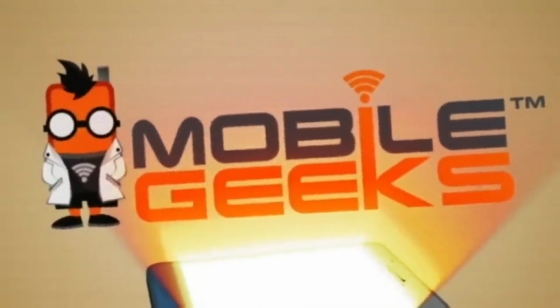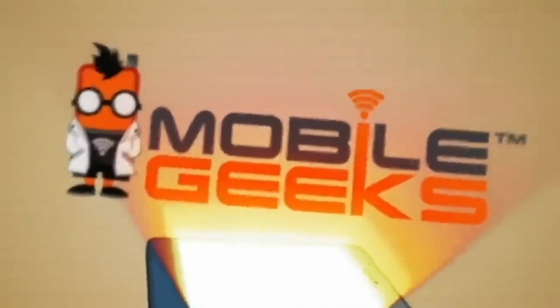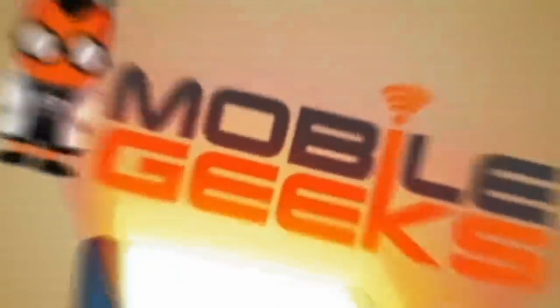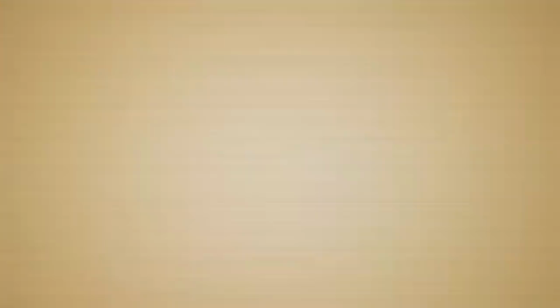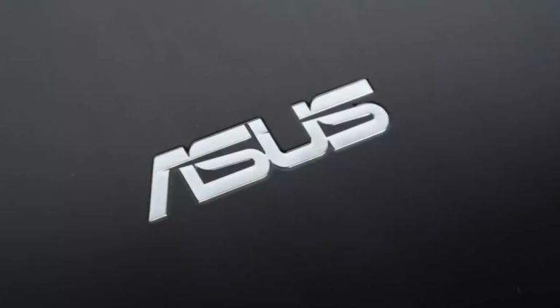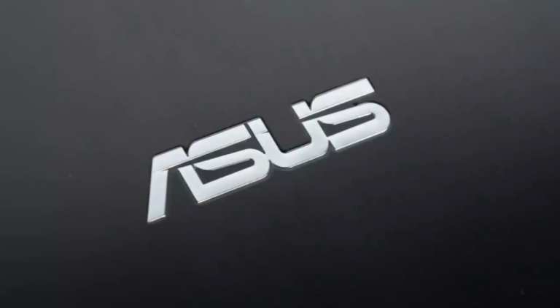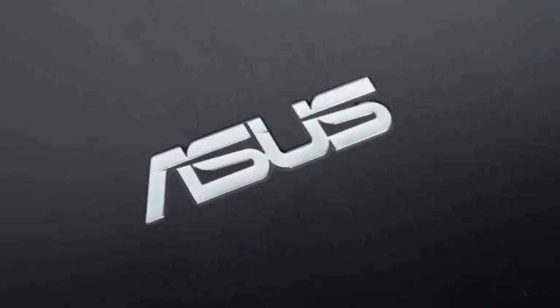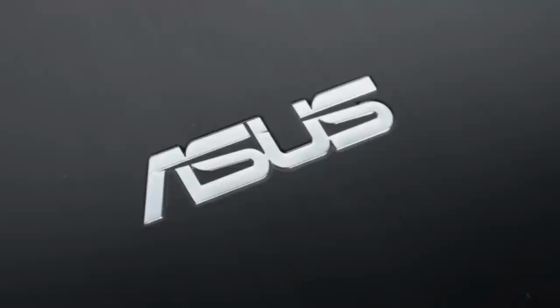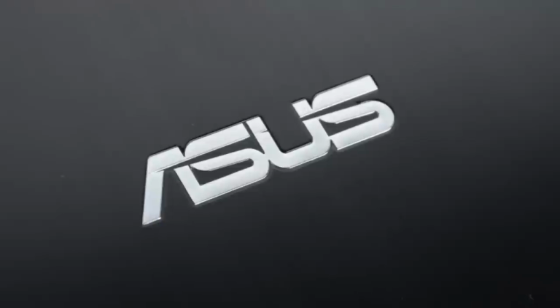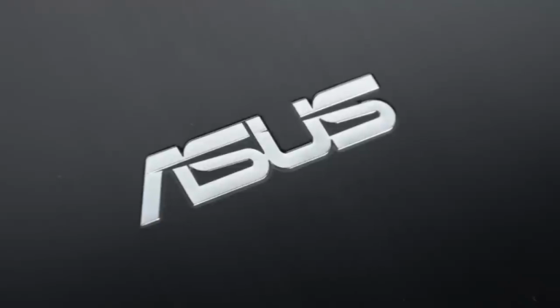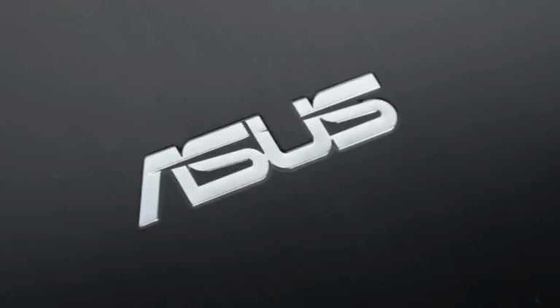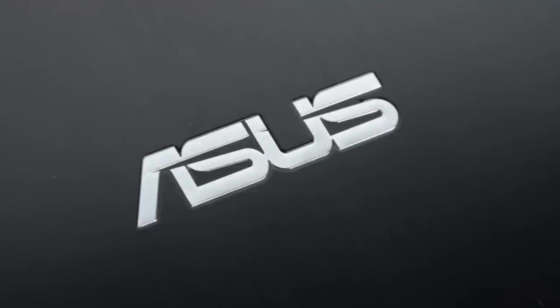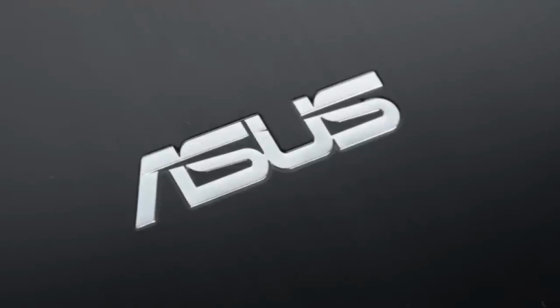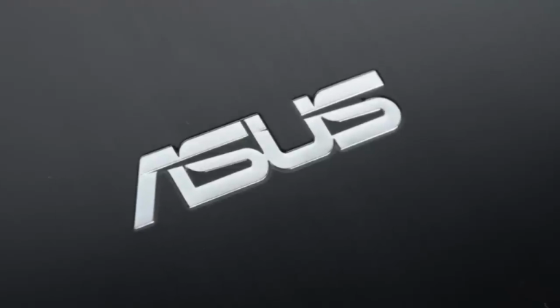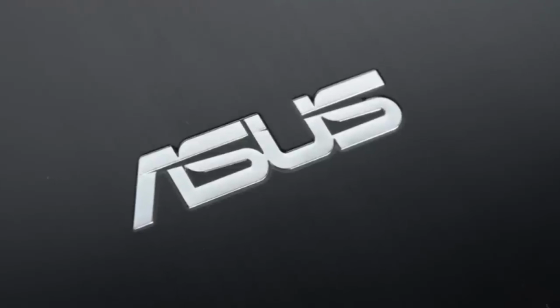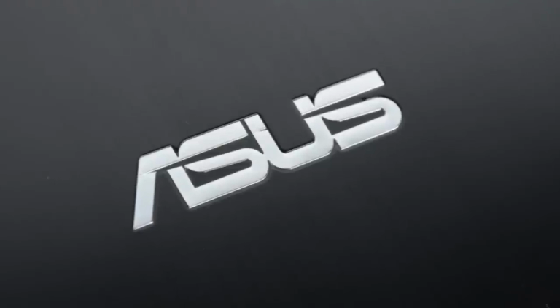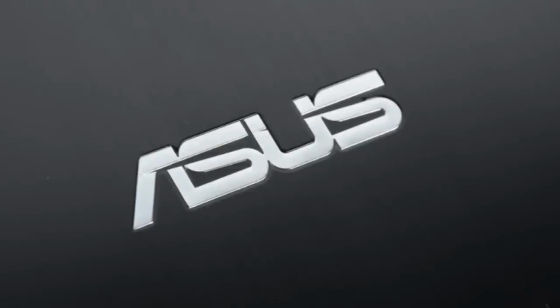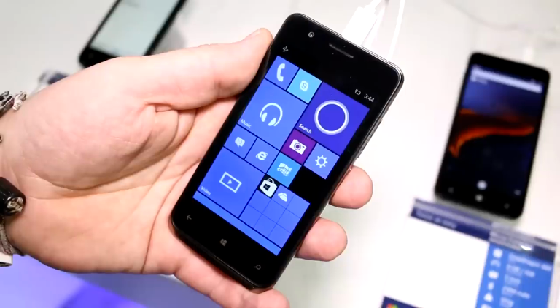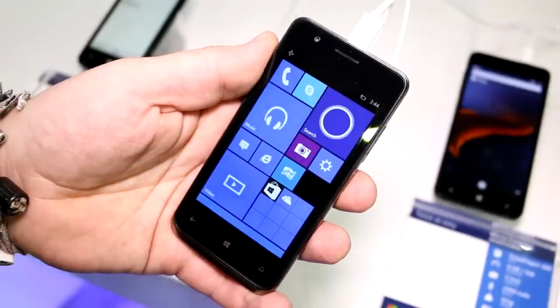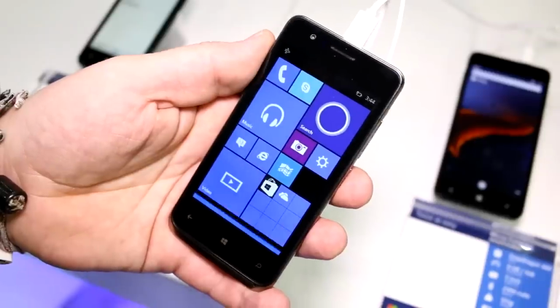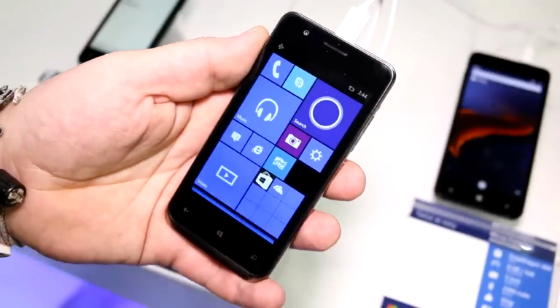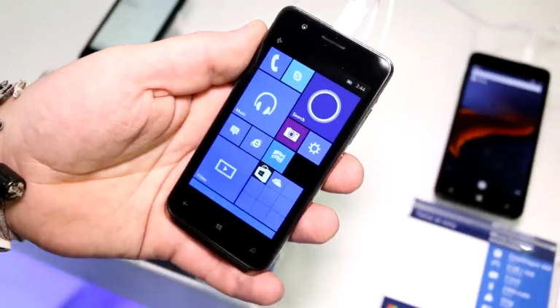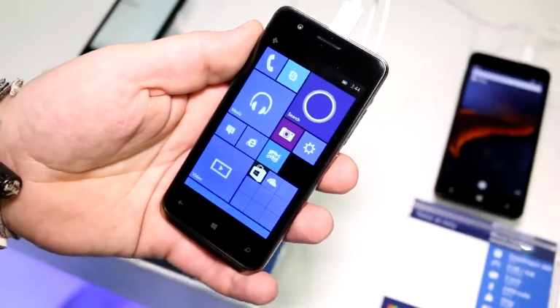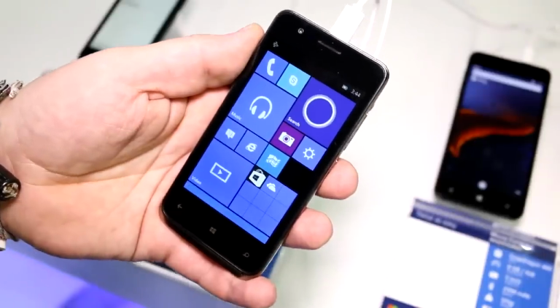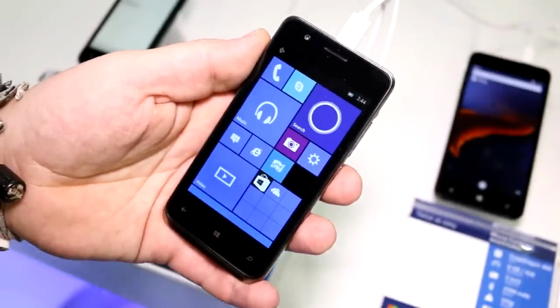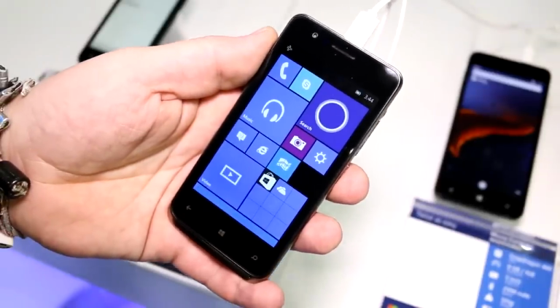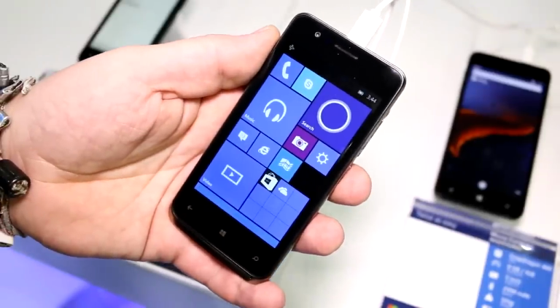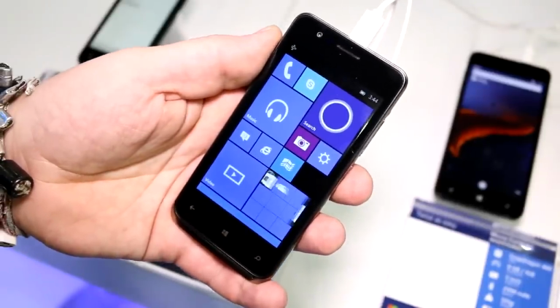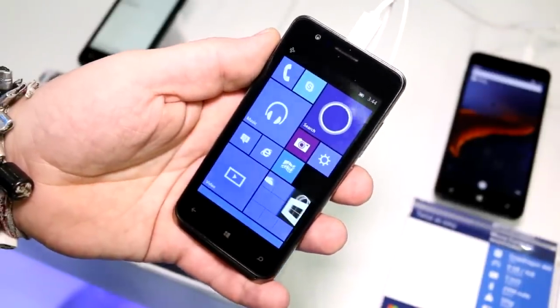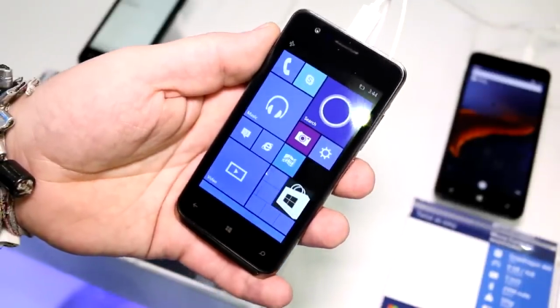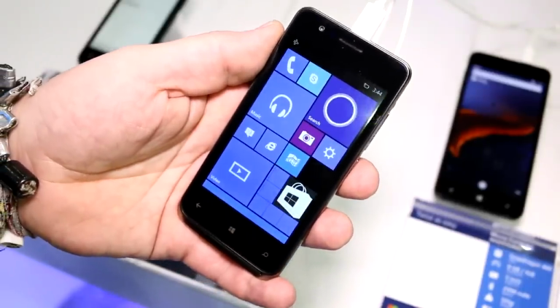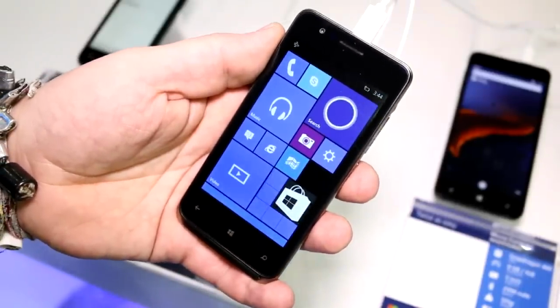This Mobile Geeks video is powered by ASUS. I'm Roland with Mobile Geeks right here at Computex 2015.